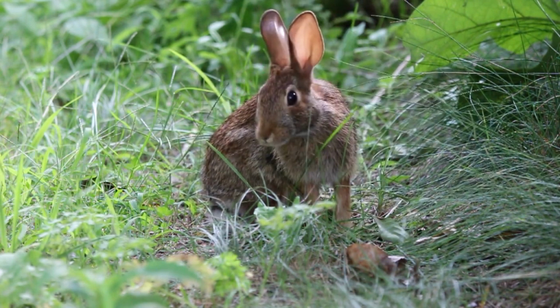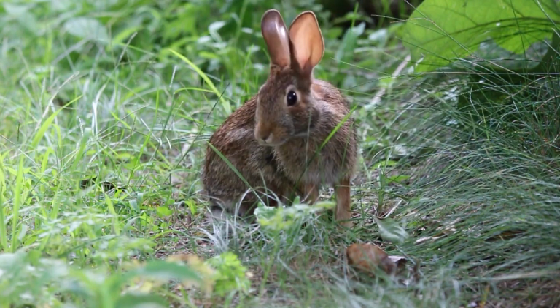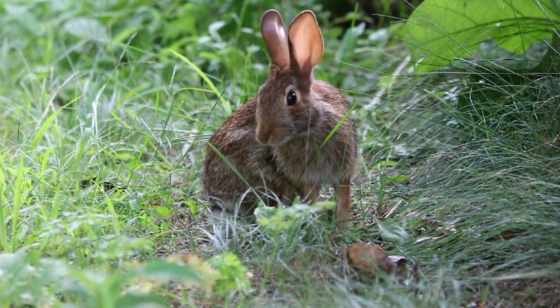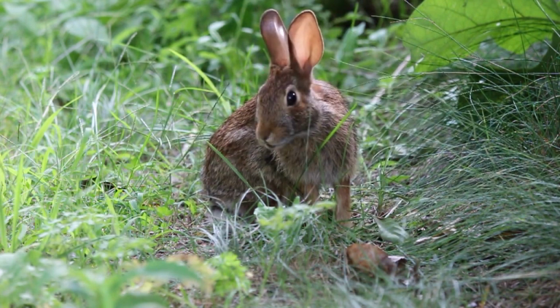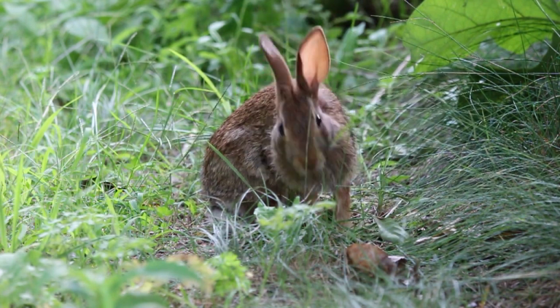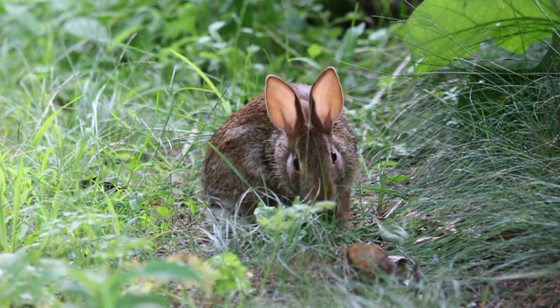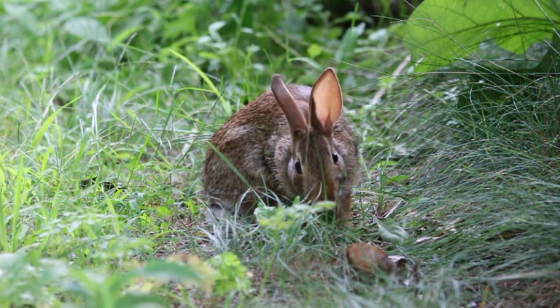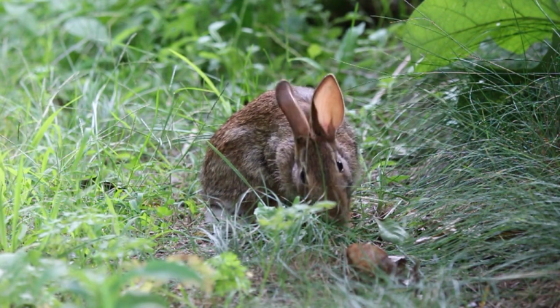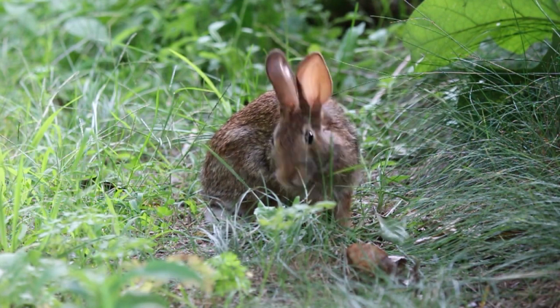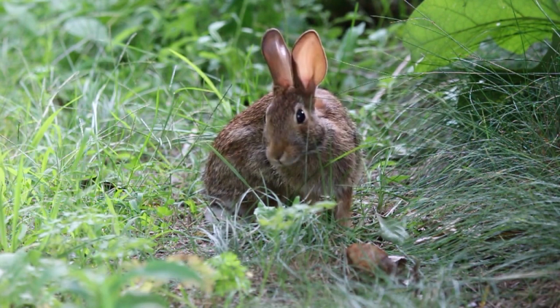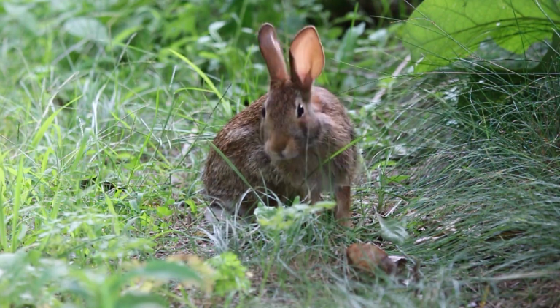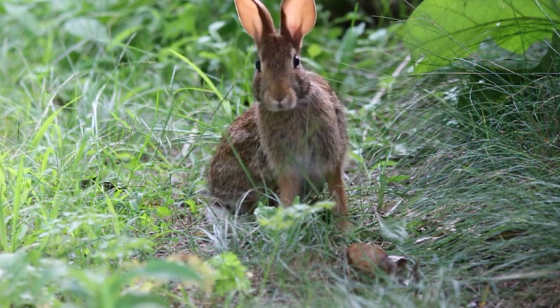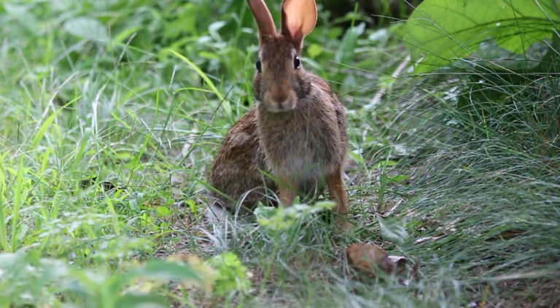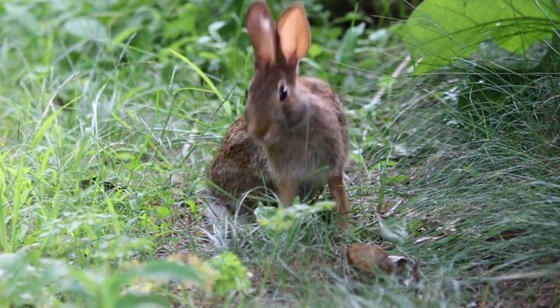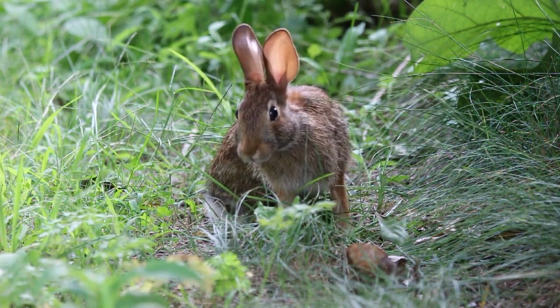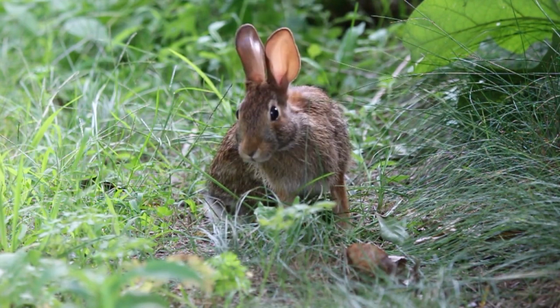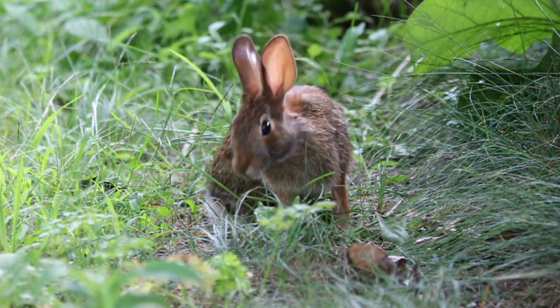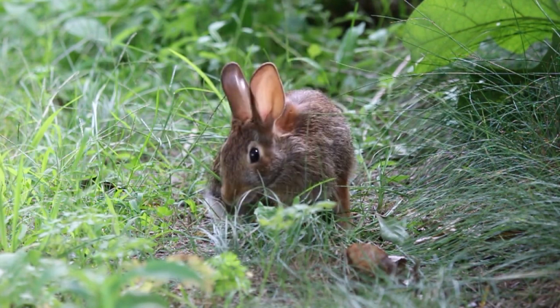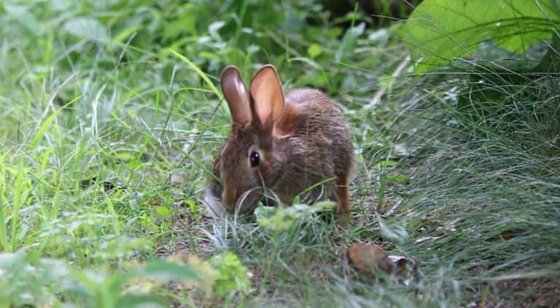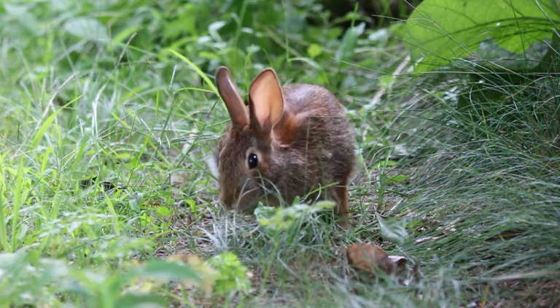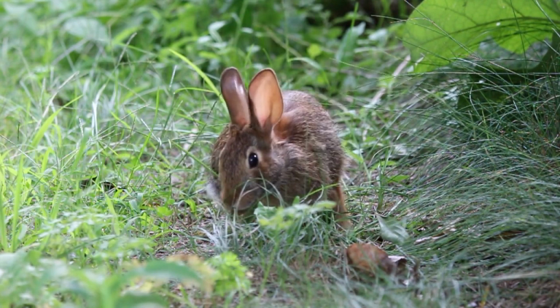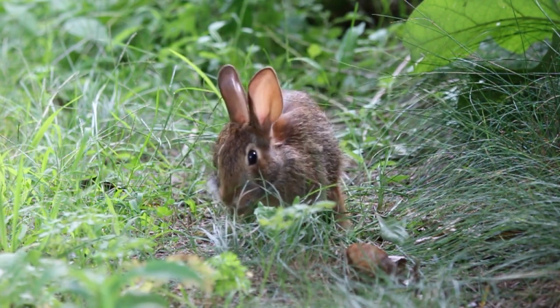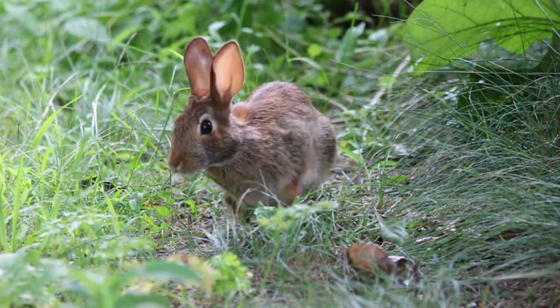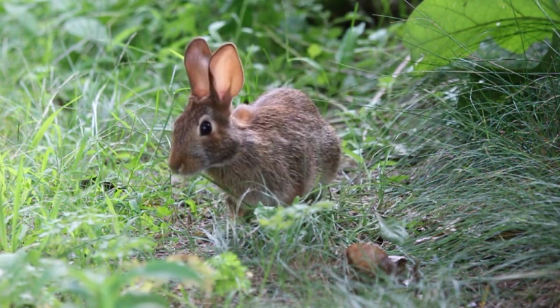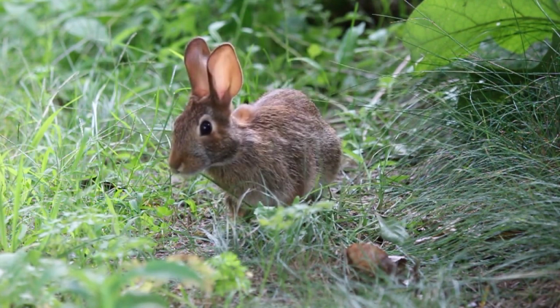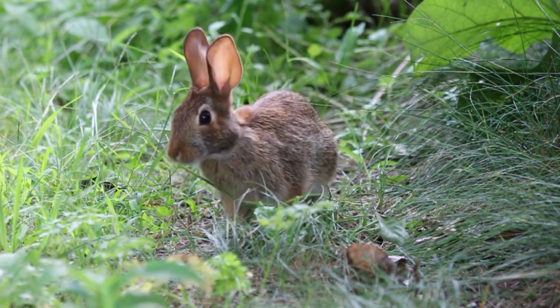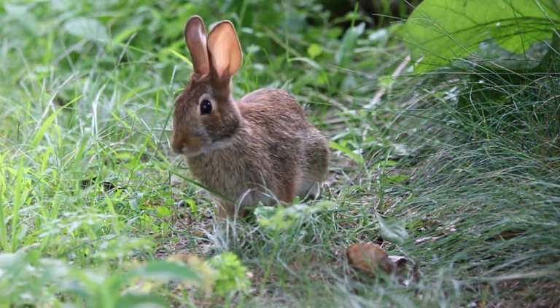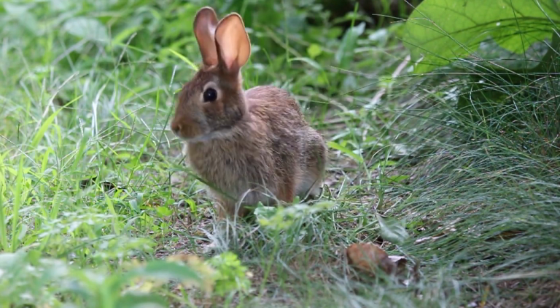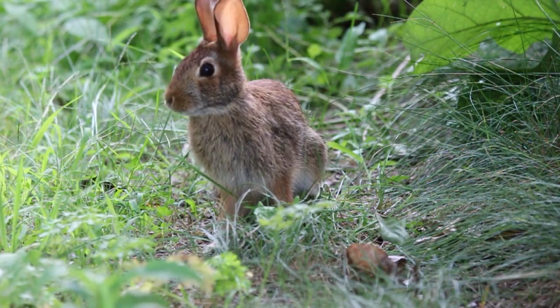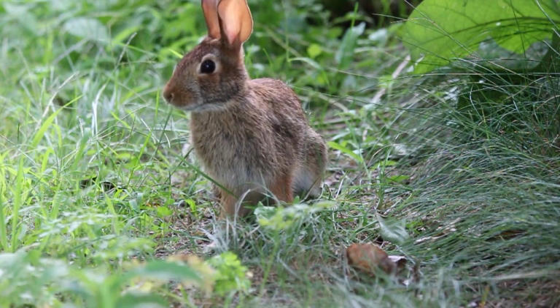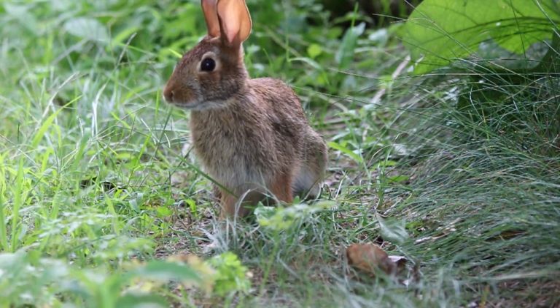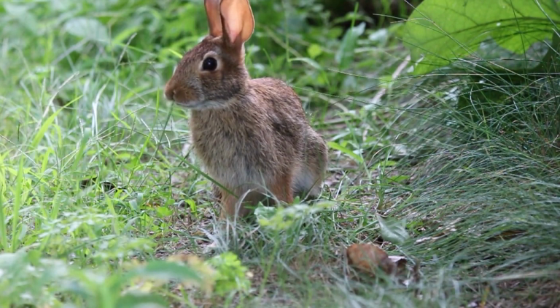If your rabbit is younger than 6 months old, they will have a completely different diet. If this applies to you, be sure to check our video on what to feed a baby rabbit.